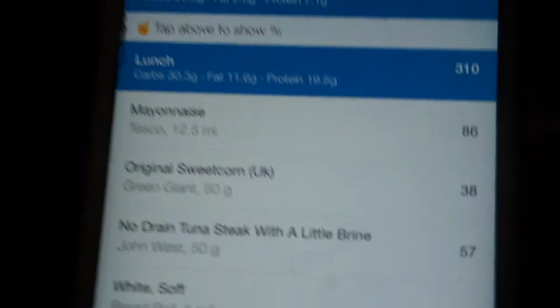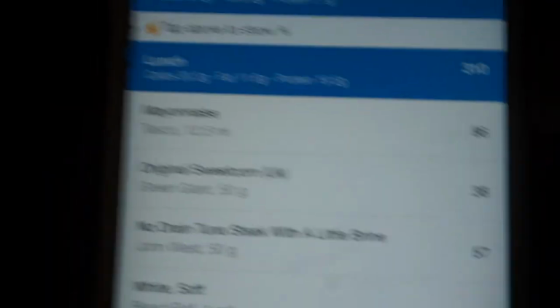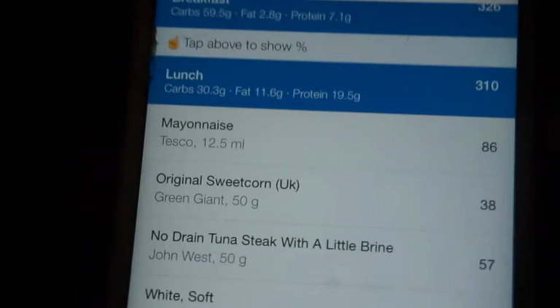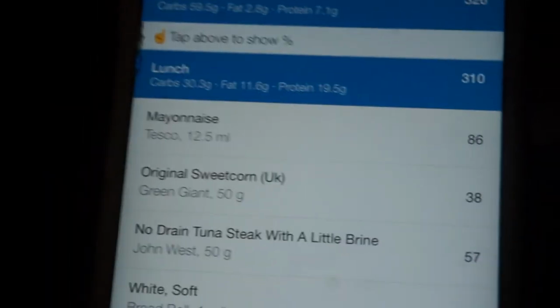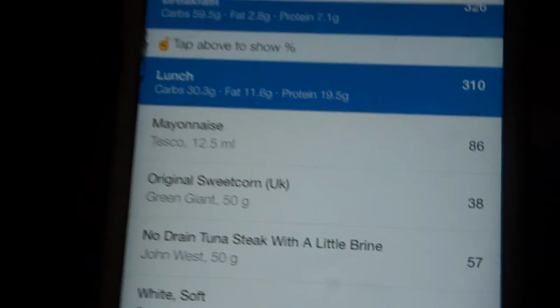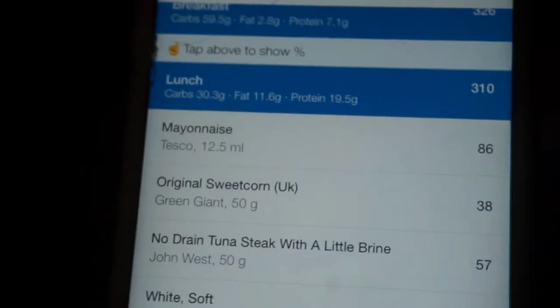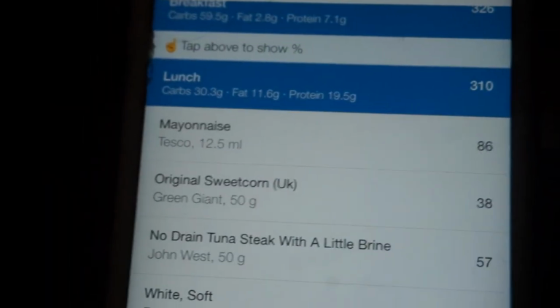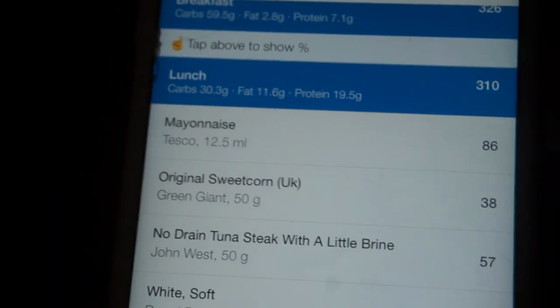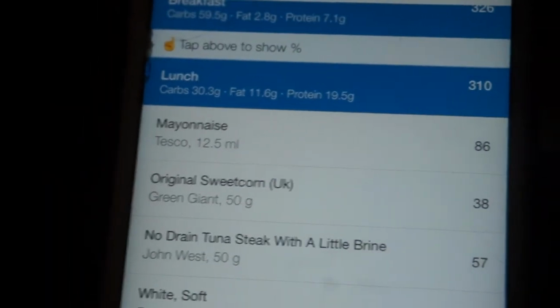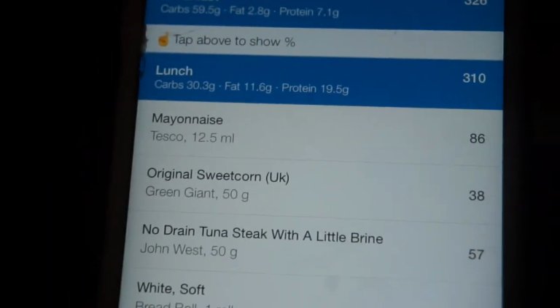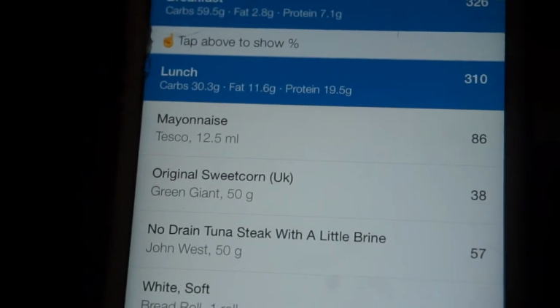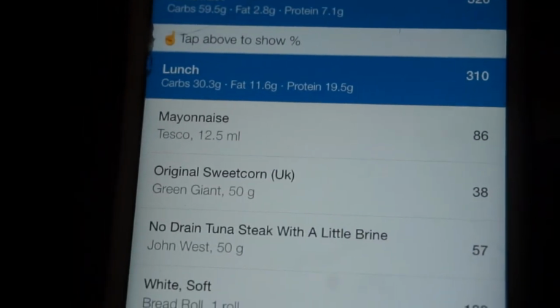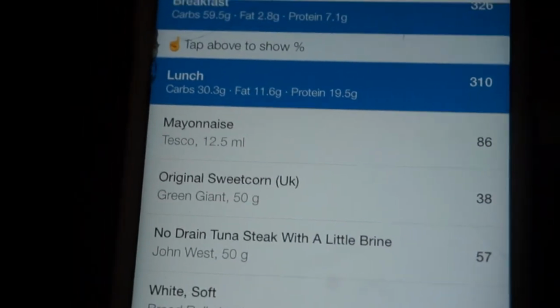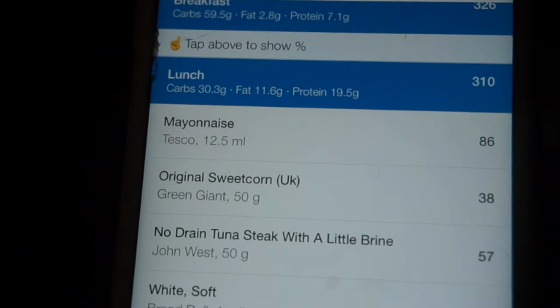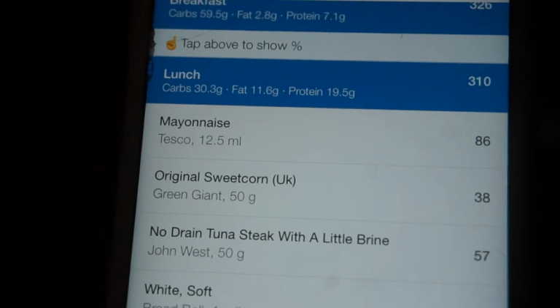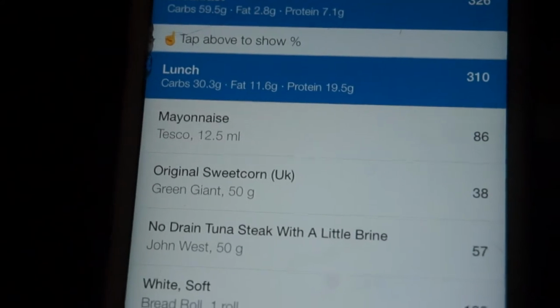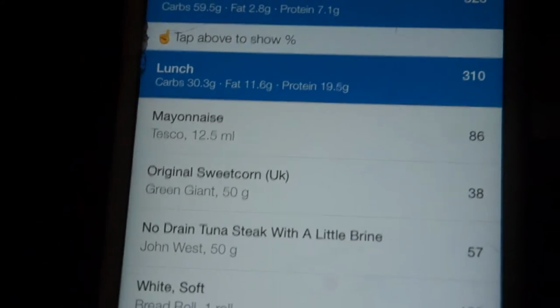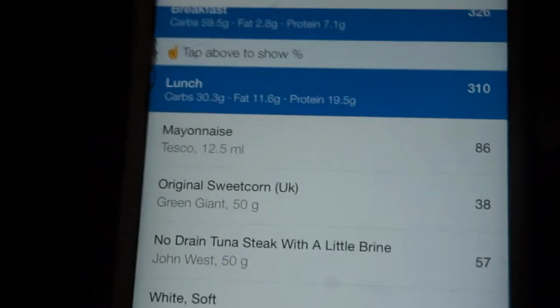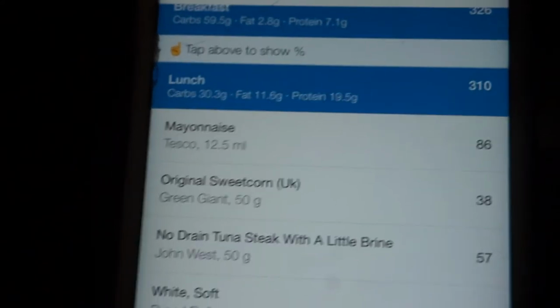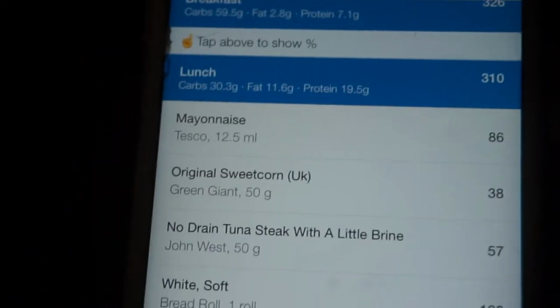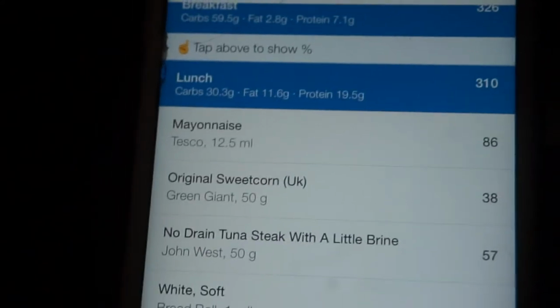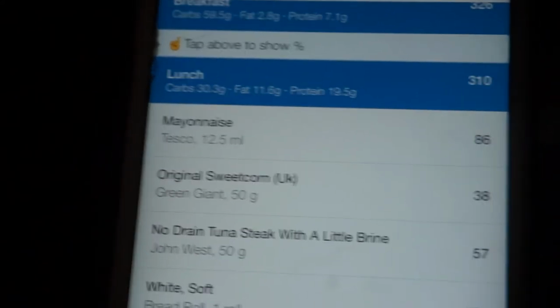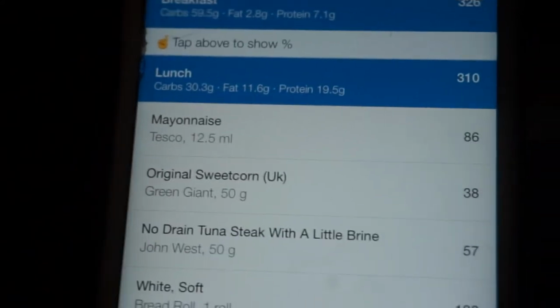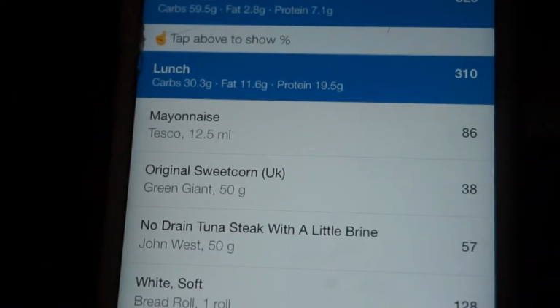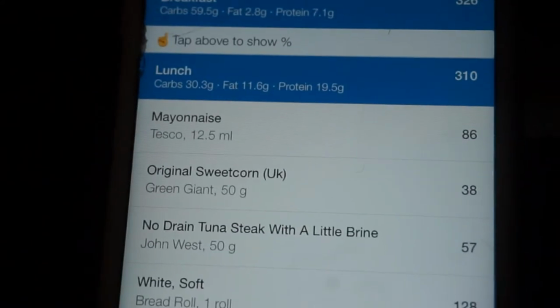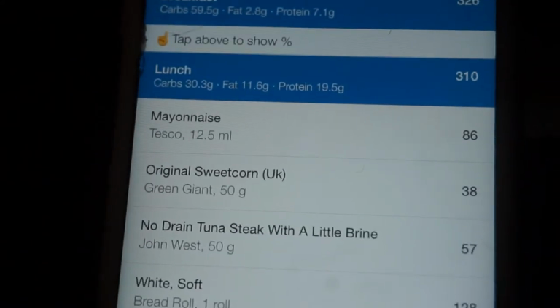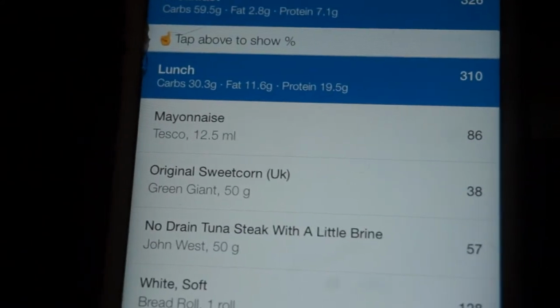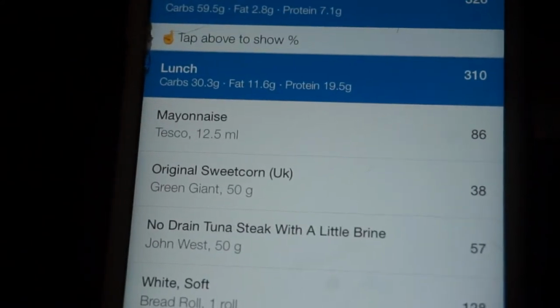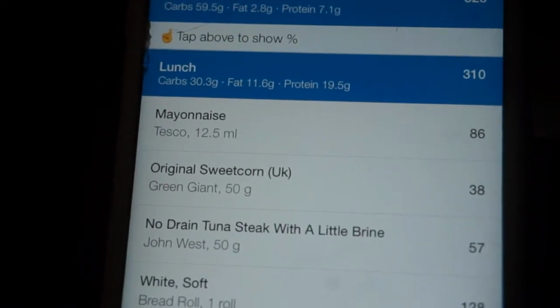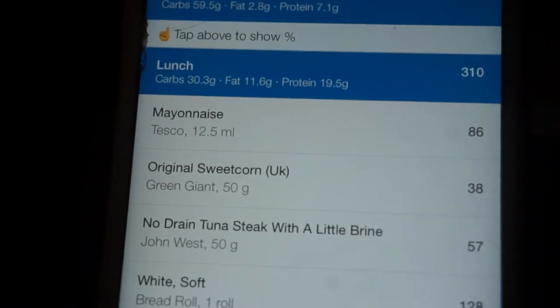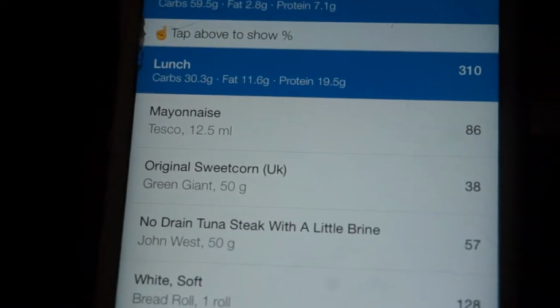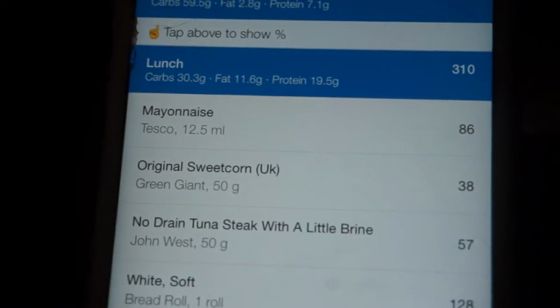That meal was 30 grams of carbs, 11 grams of fat, and 19 grams of protein.